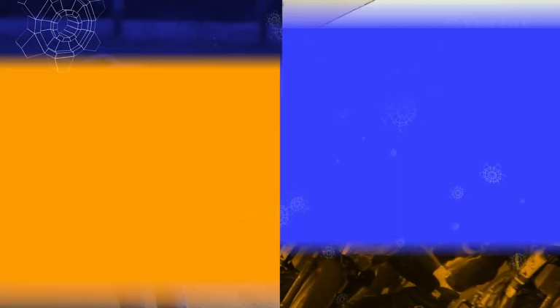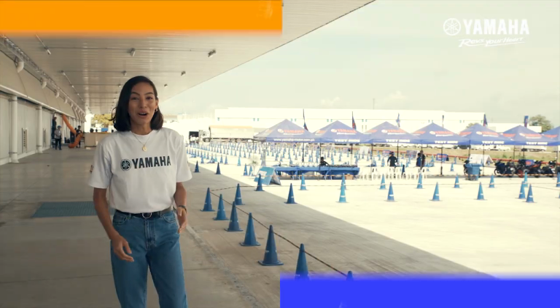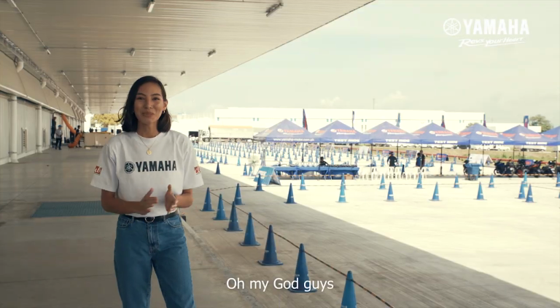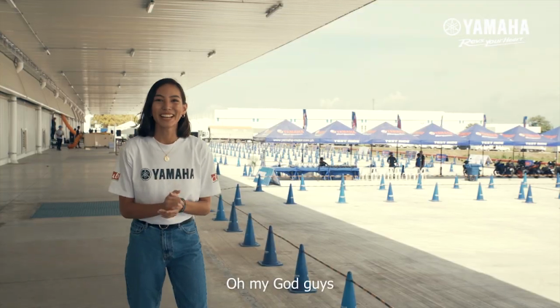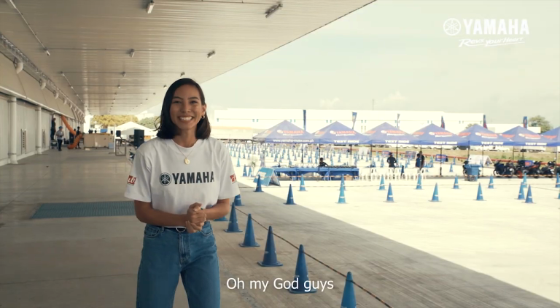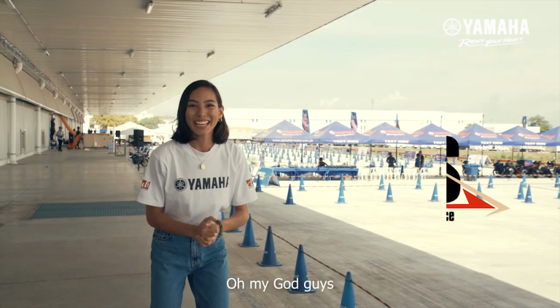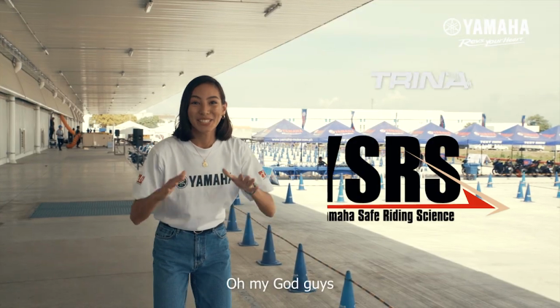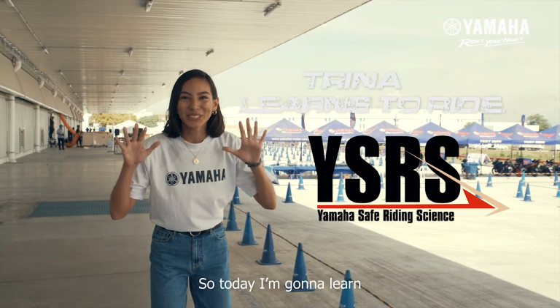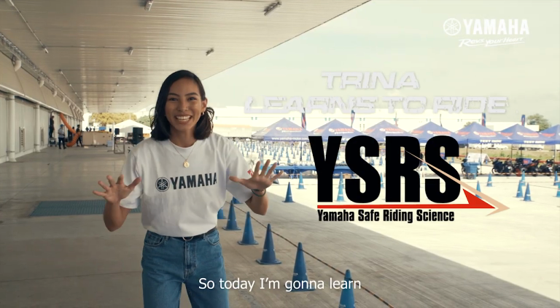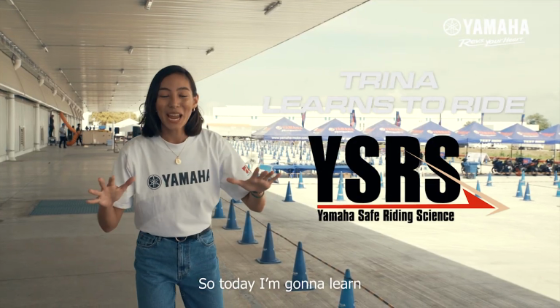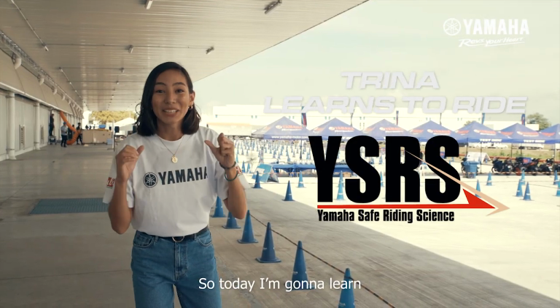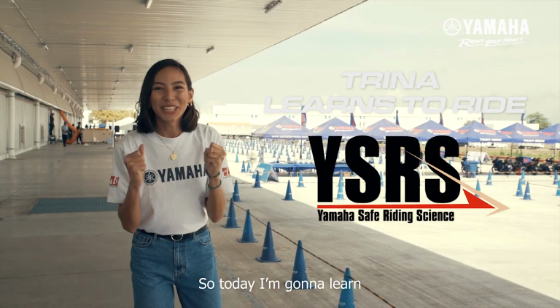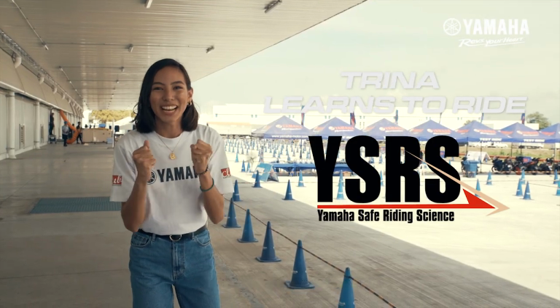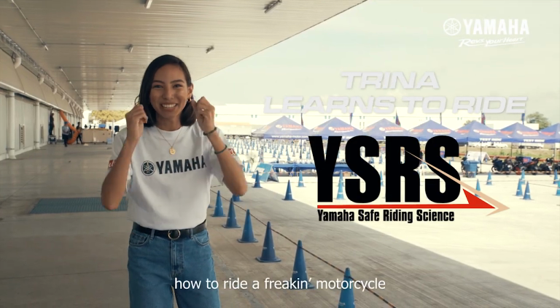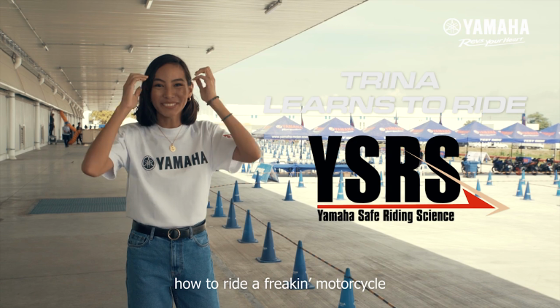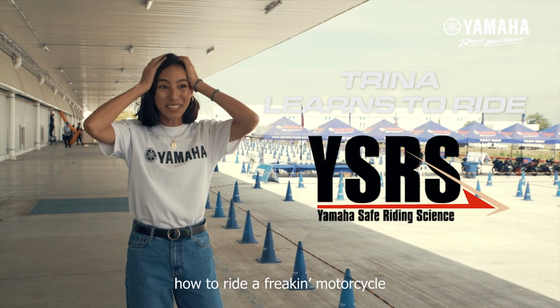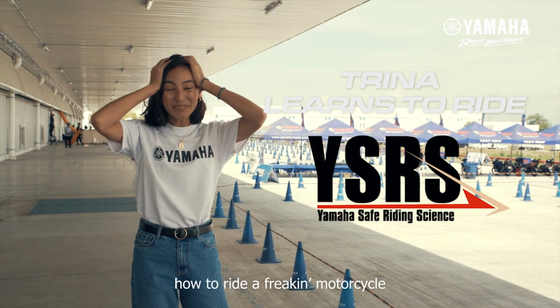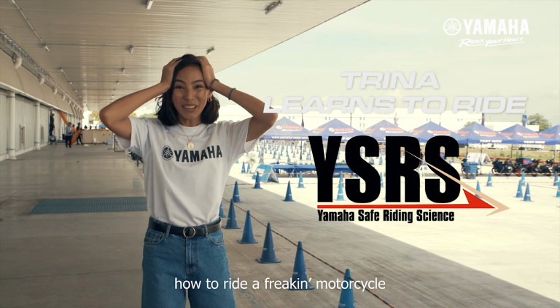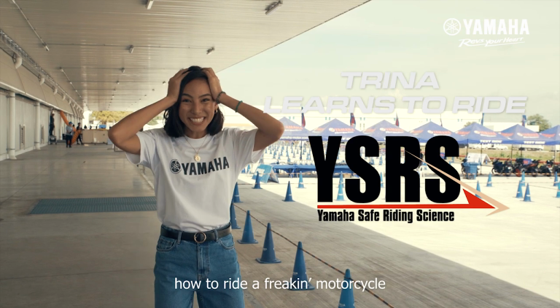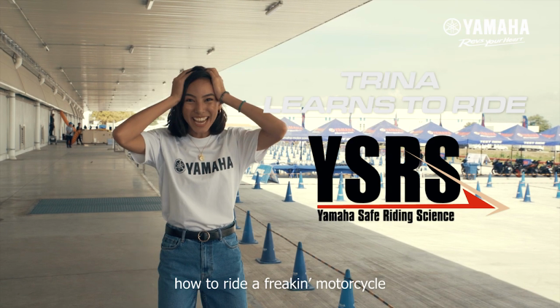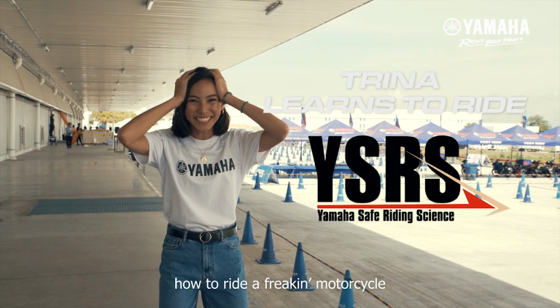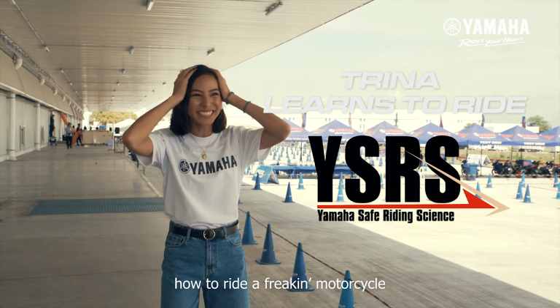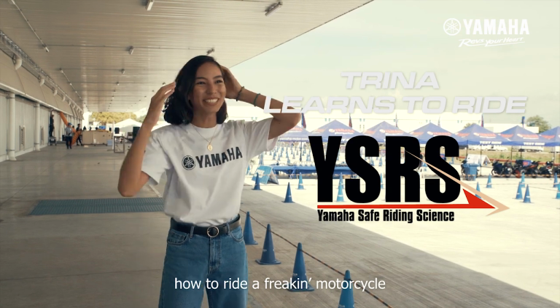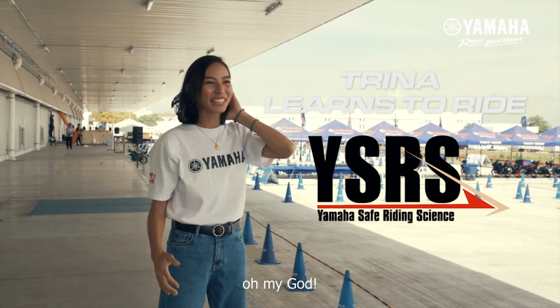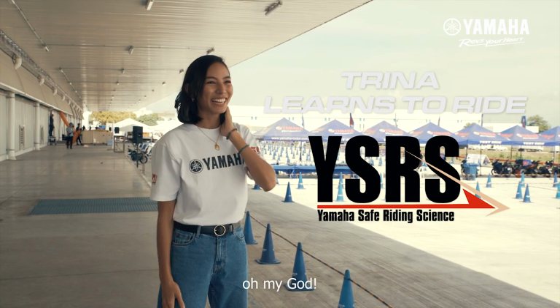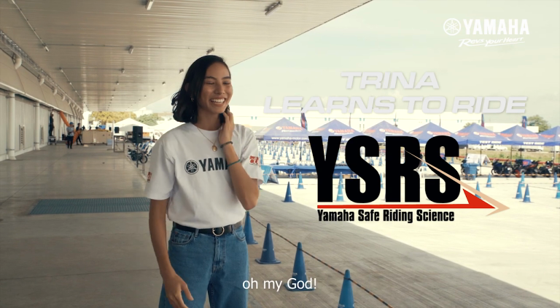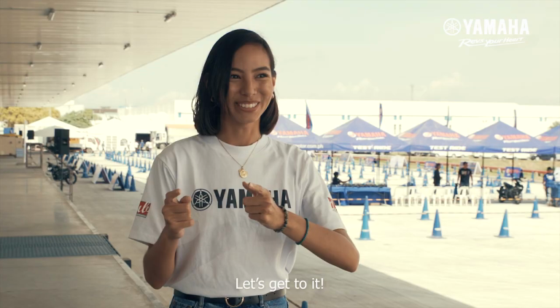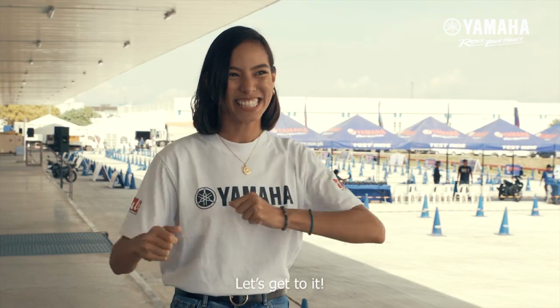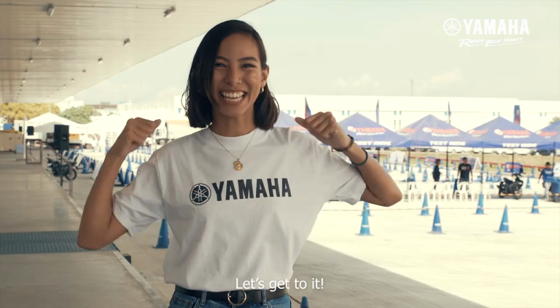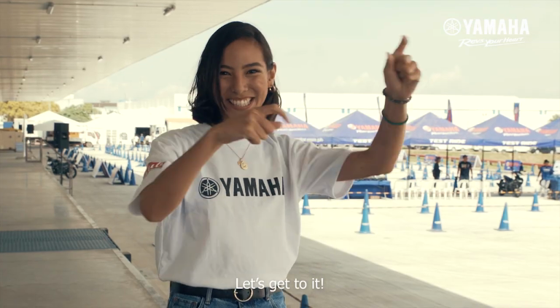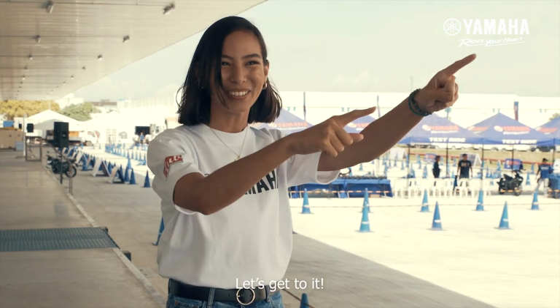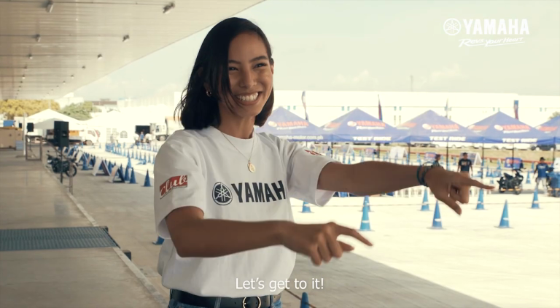Oh my god, guys! So today I'm gonna learn how to ride a freaking motorcycle. Oh my god, let's get to it!